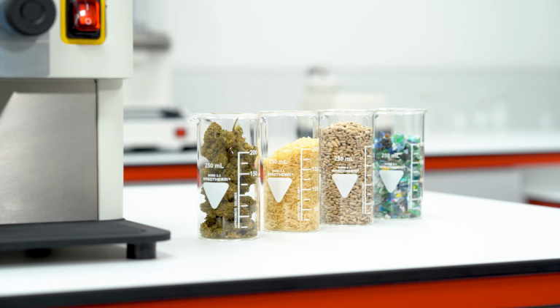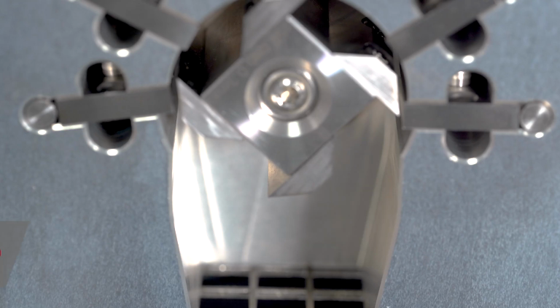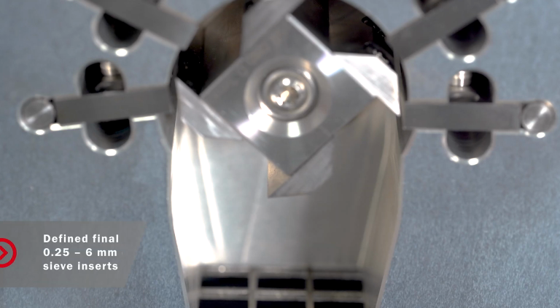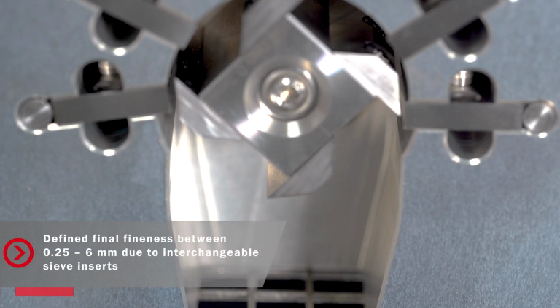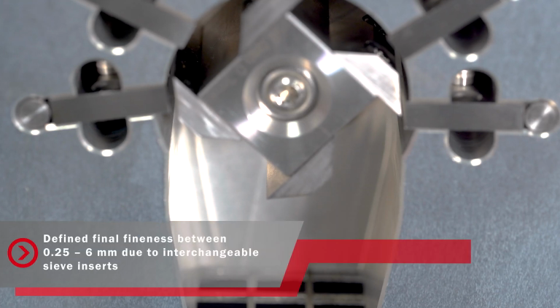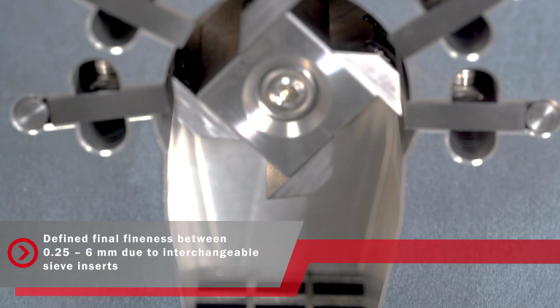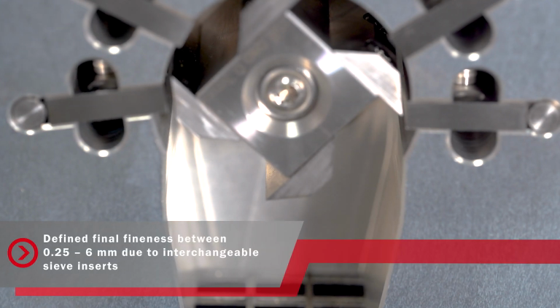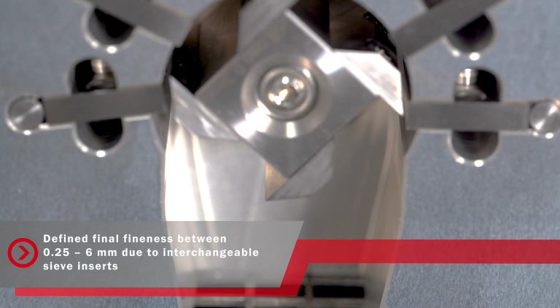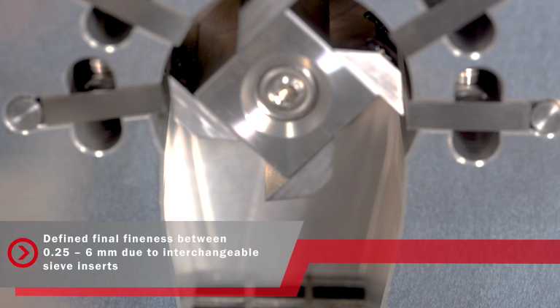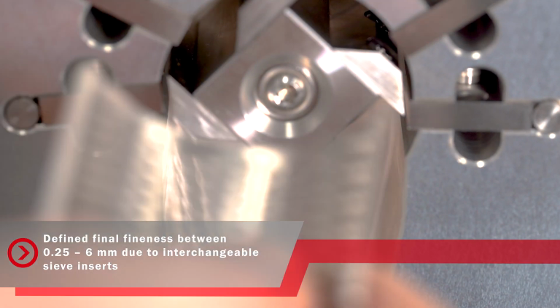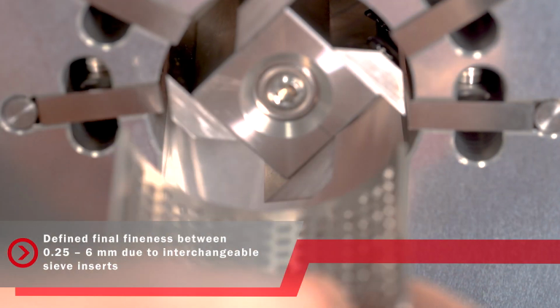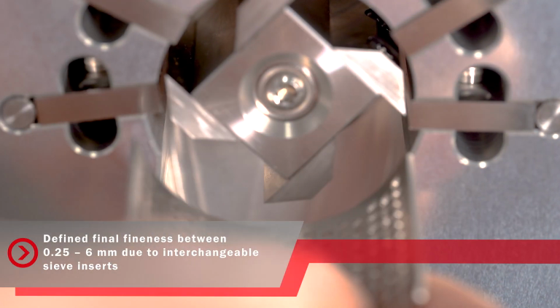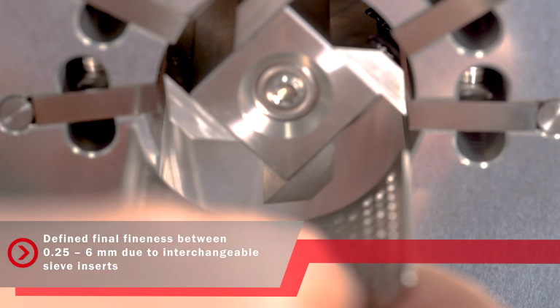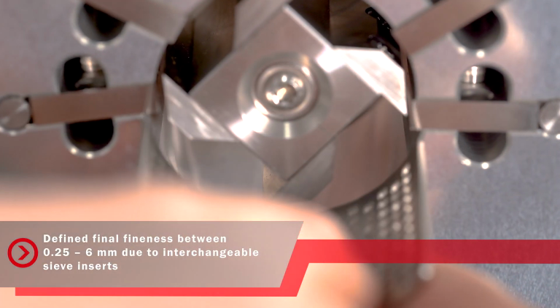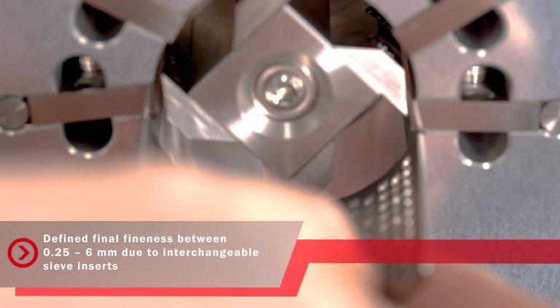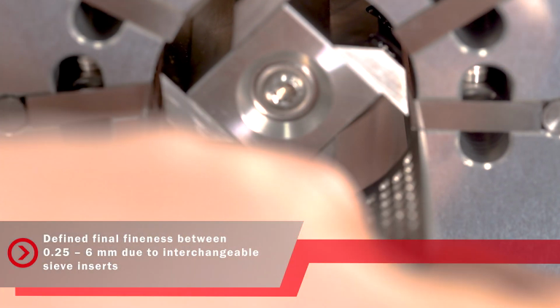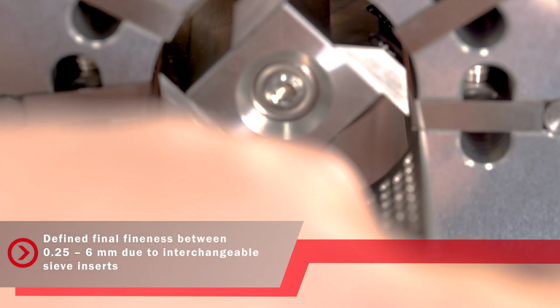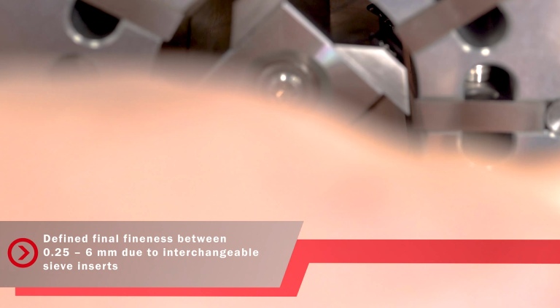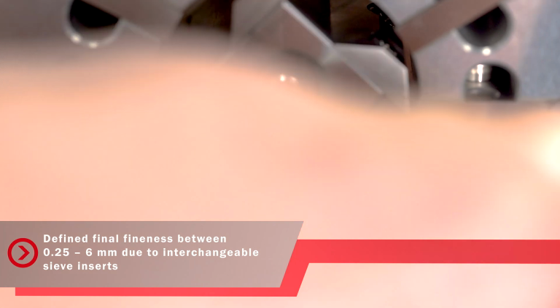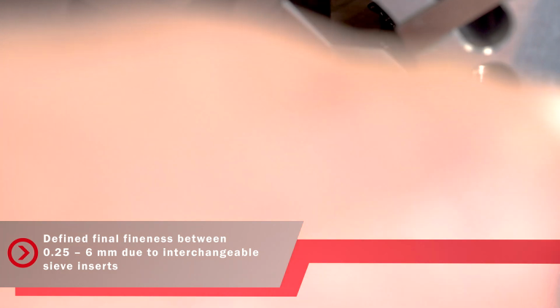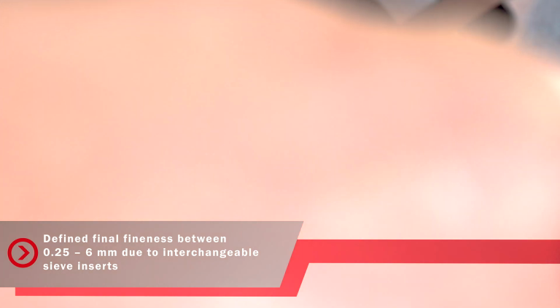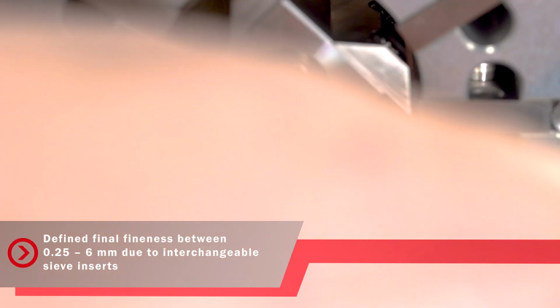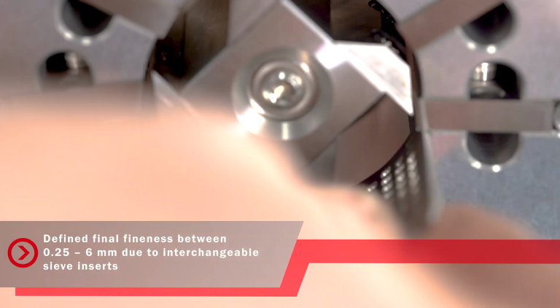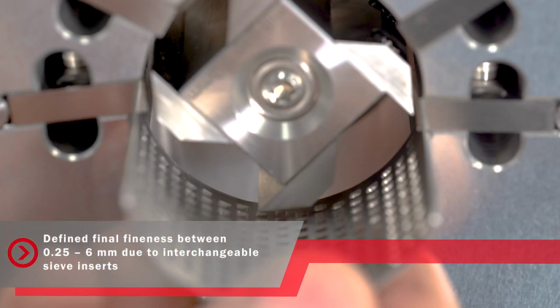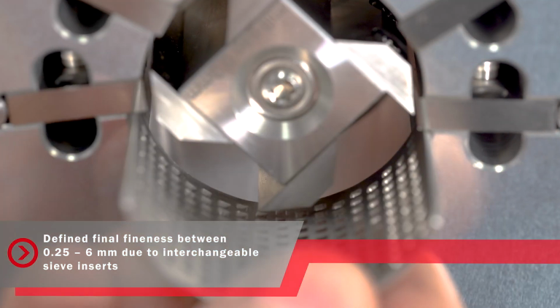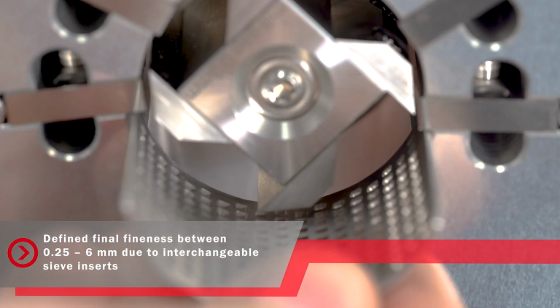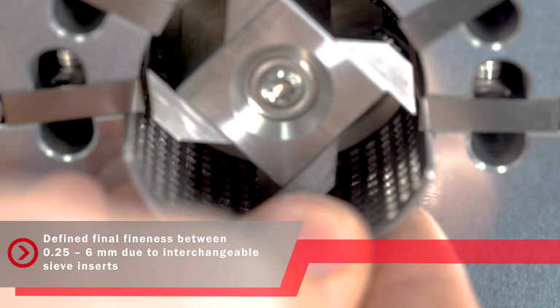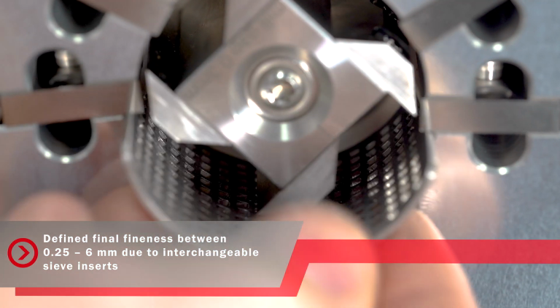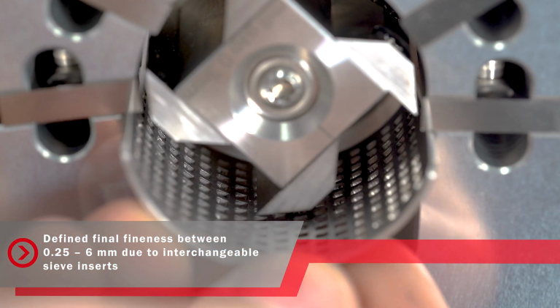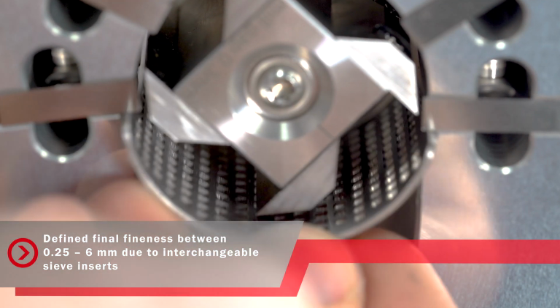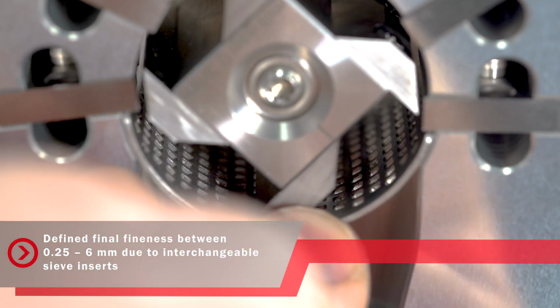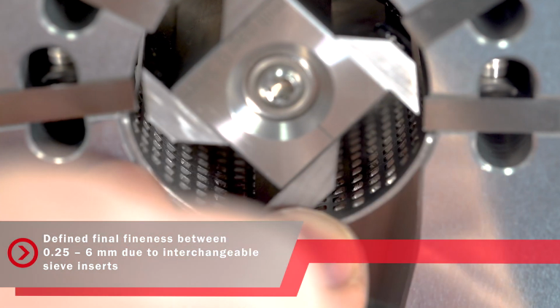Please use the sieve required for your application needs. It will determine the final fineness of your sample.